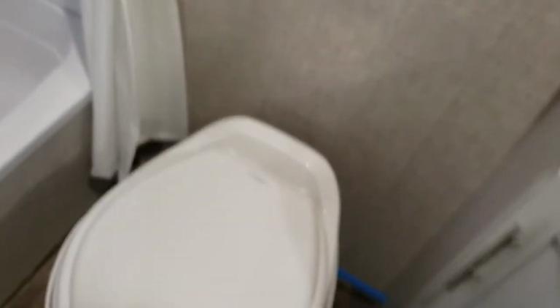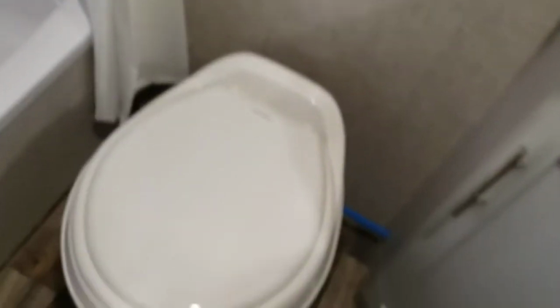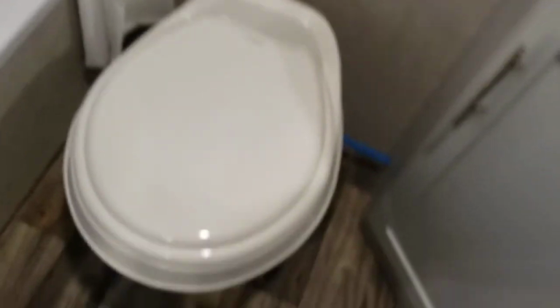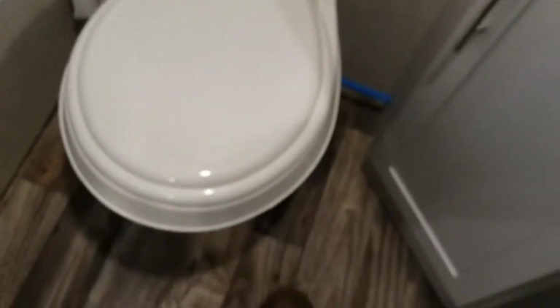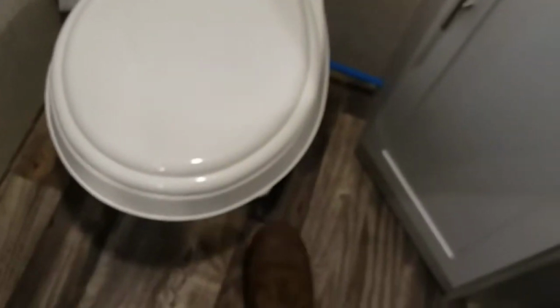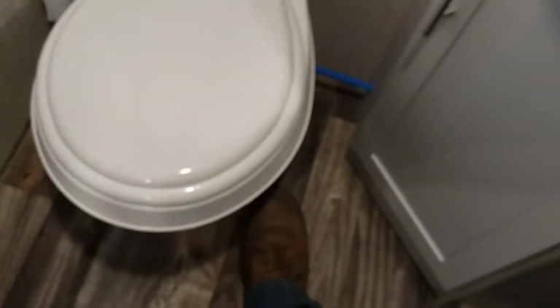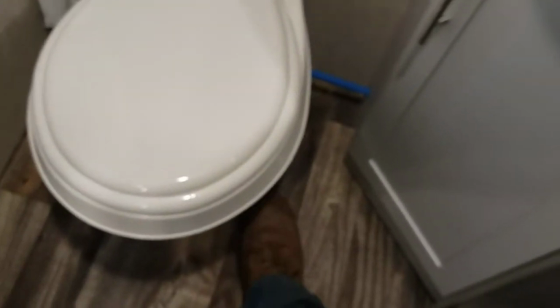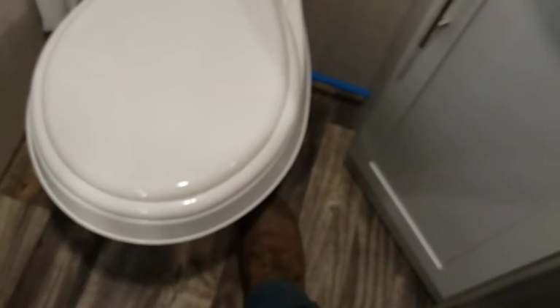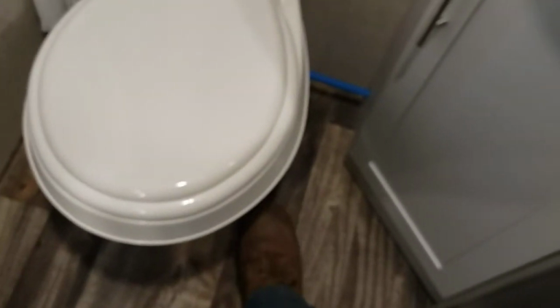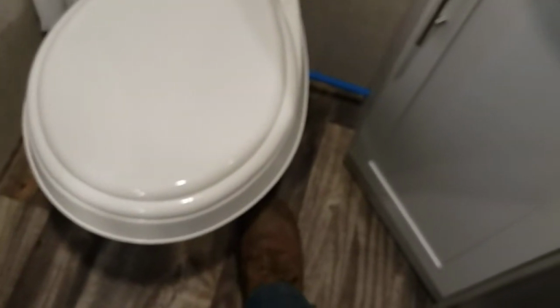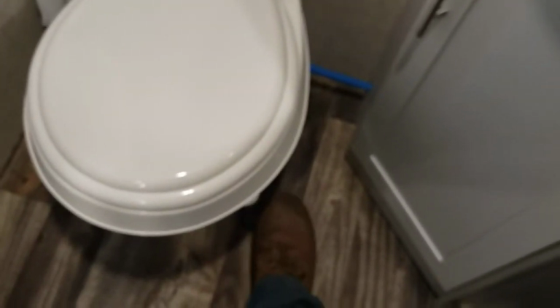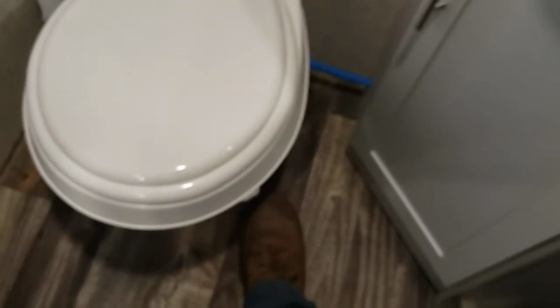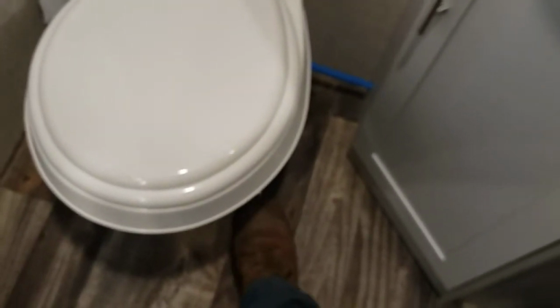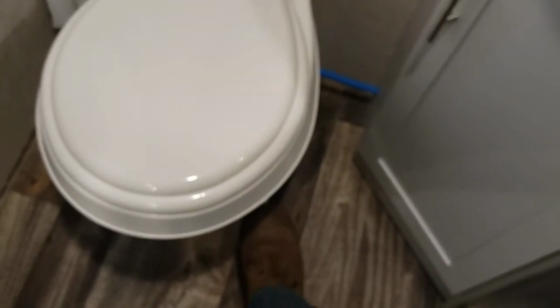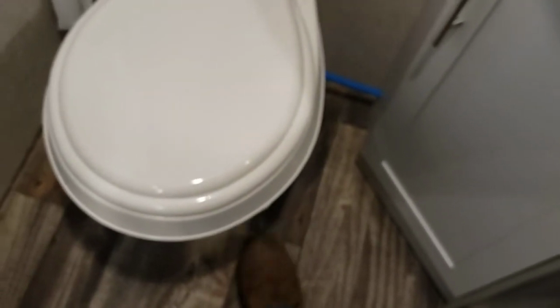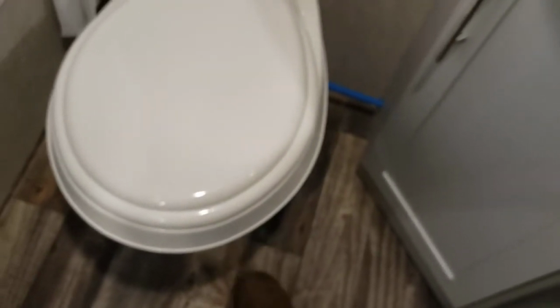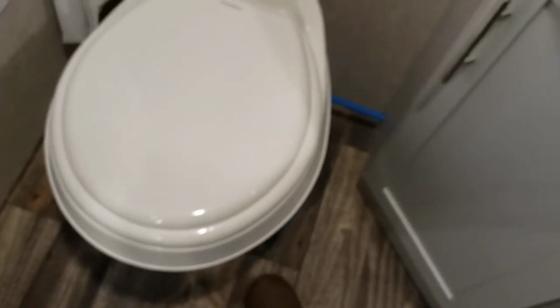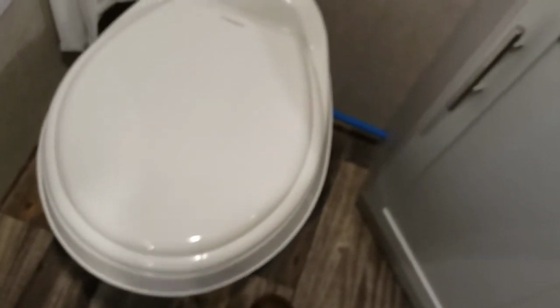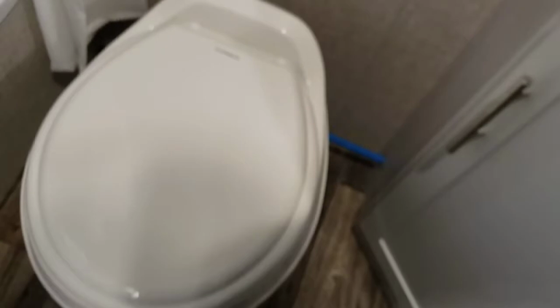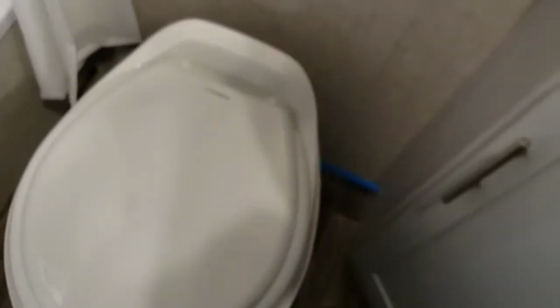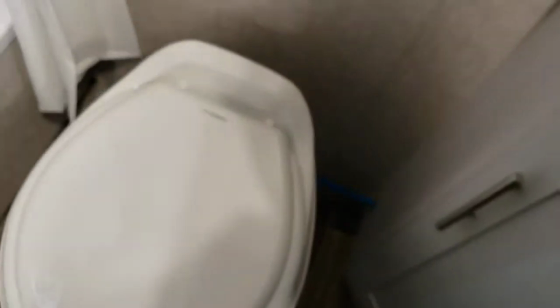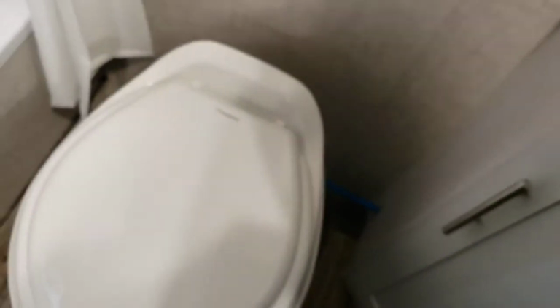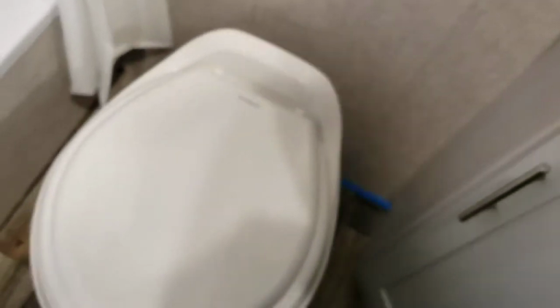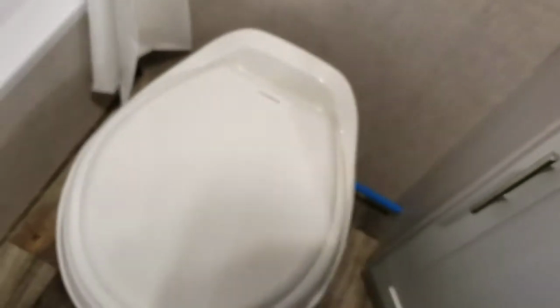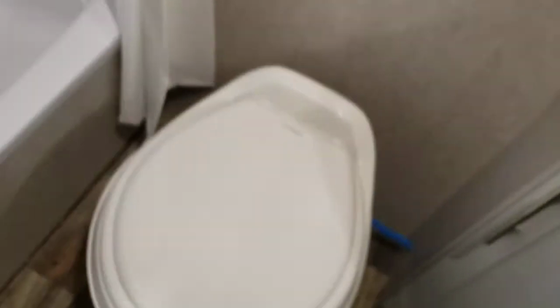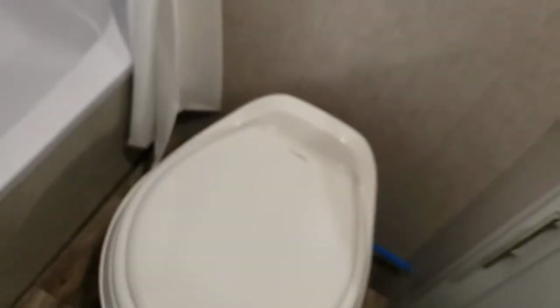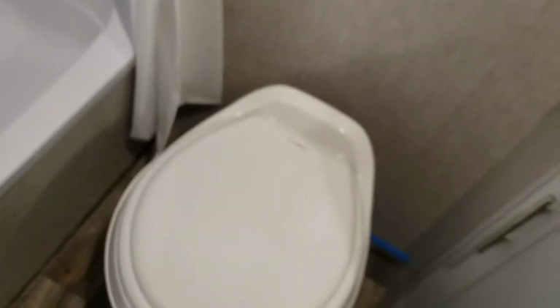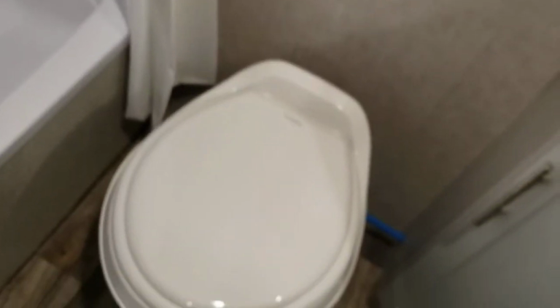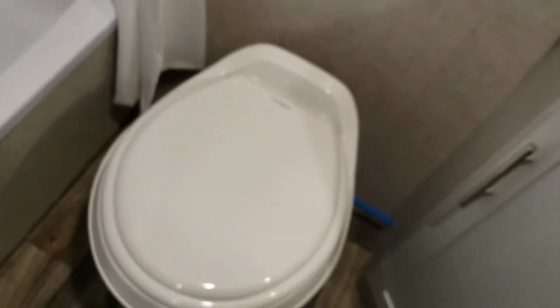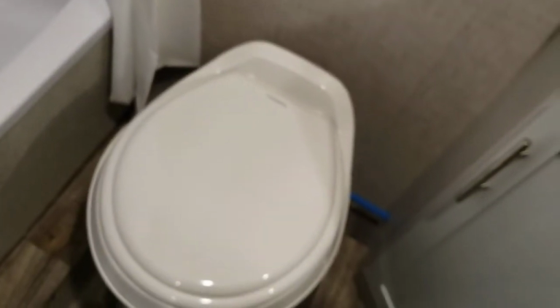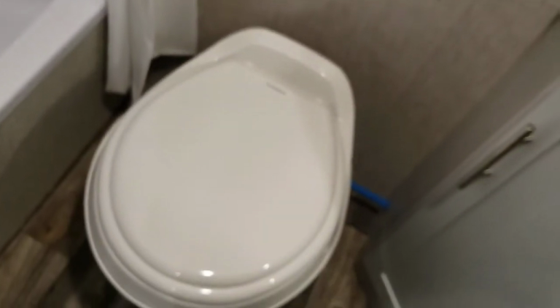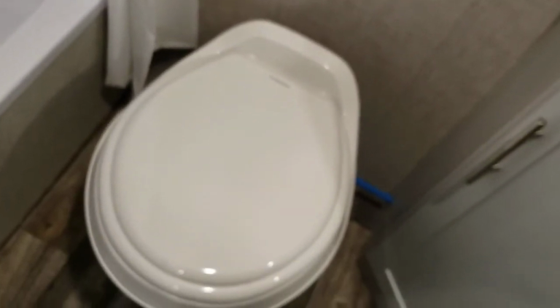Toilet — very simple. As long as you're pushing this pedal, it's going to flush. You can keep holding it and it'll keep flushing.